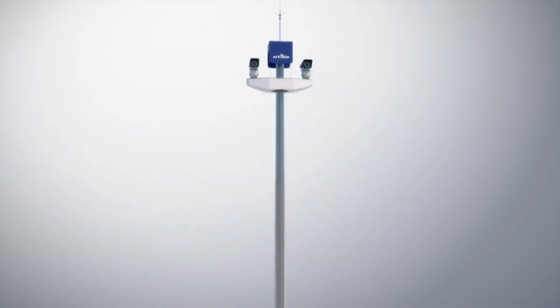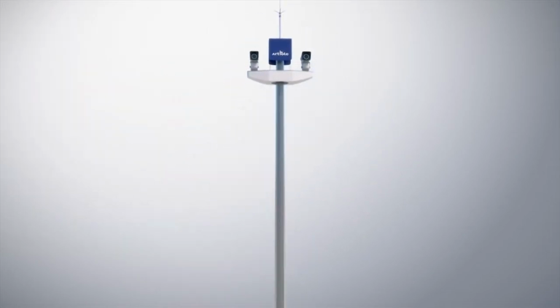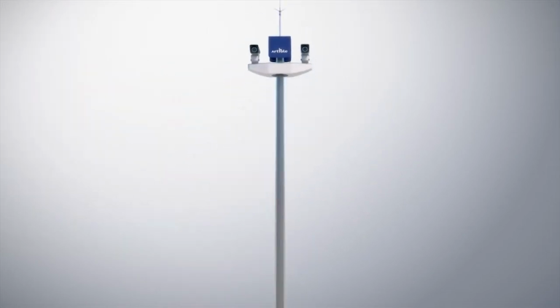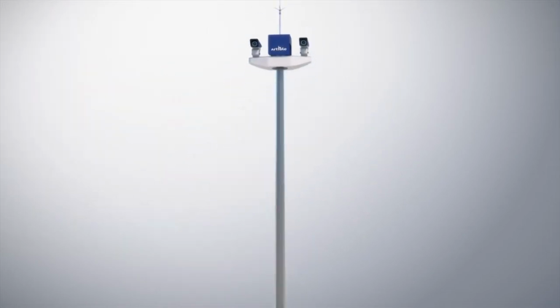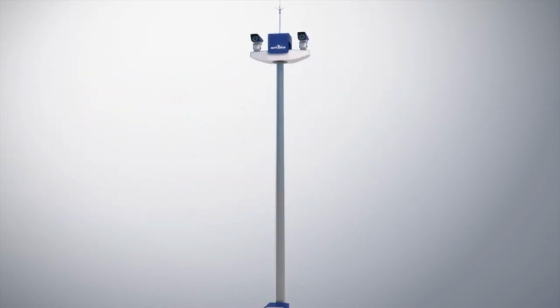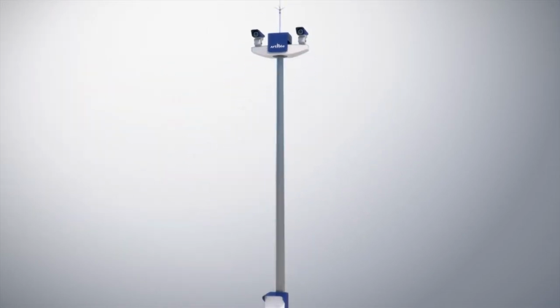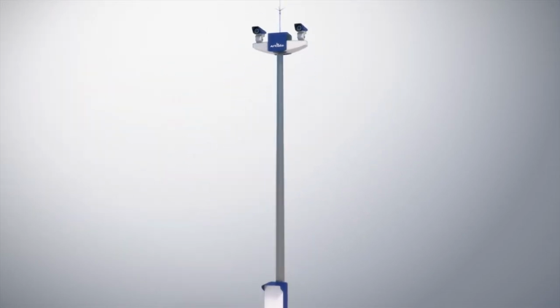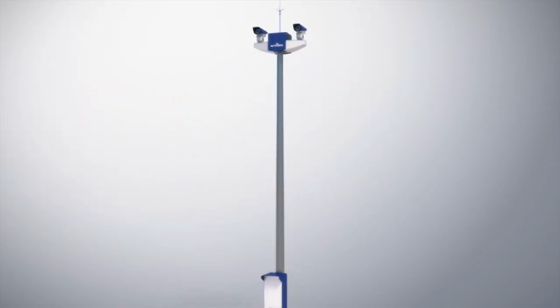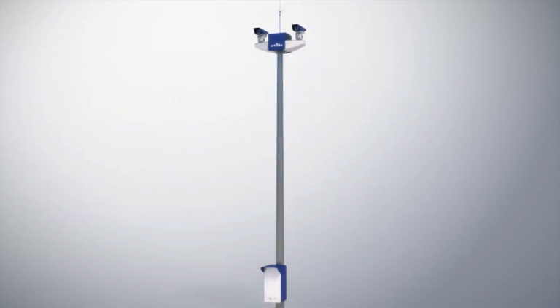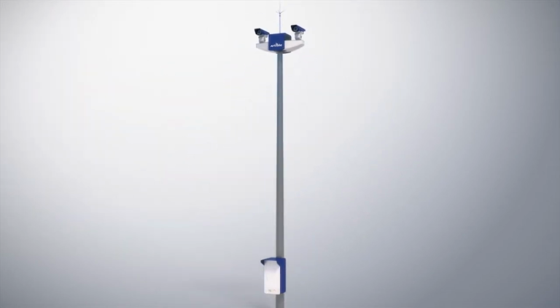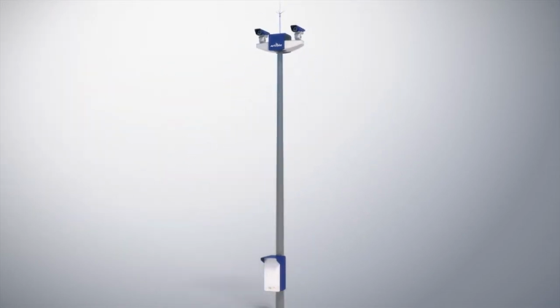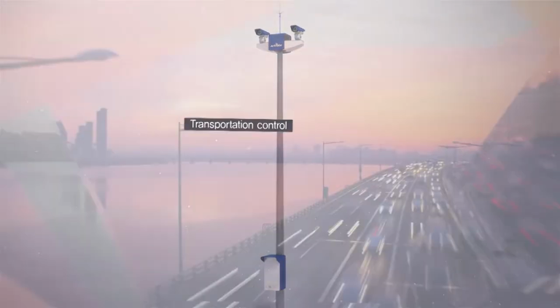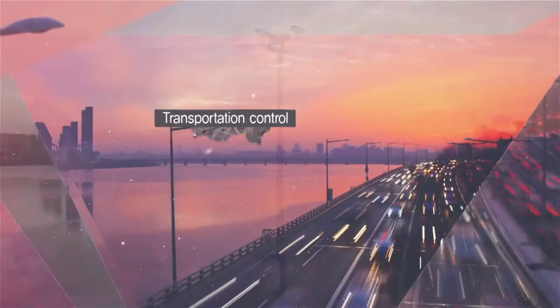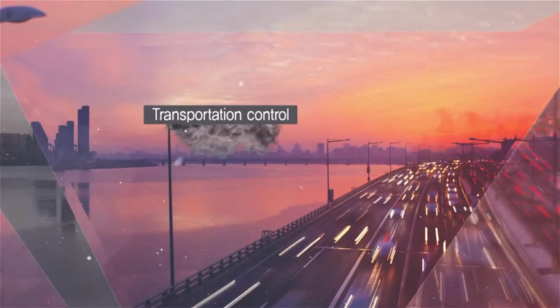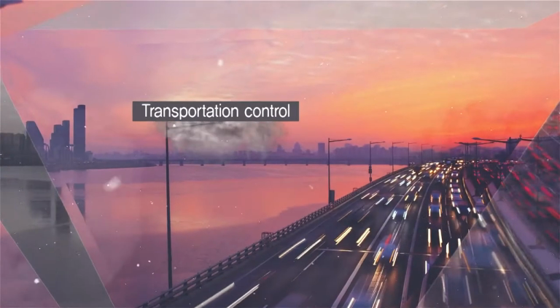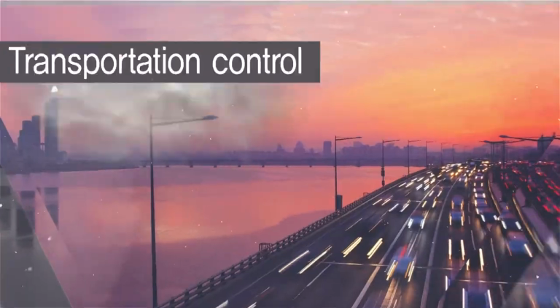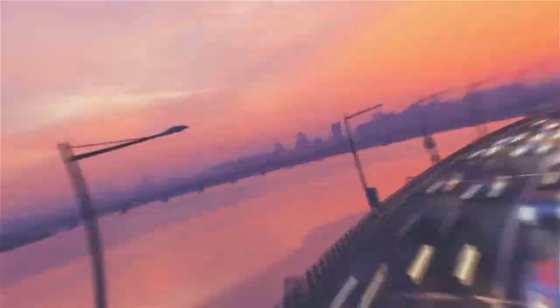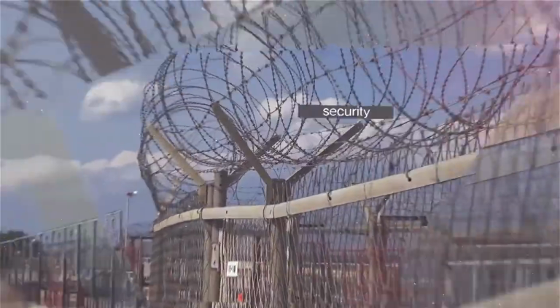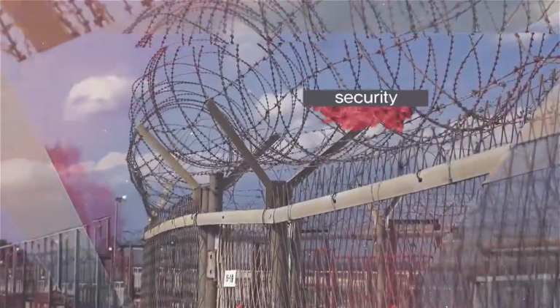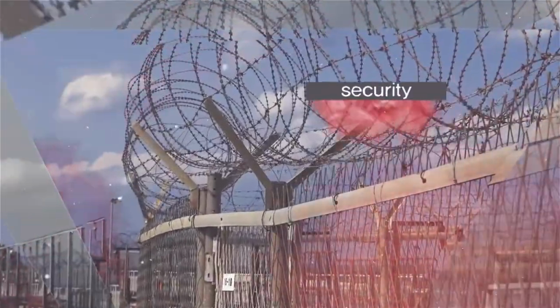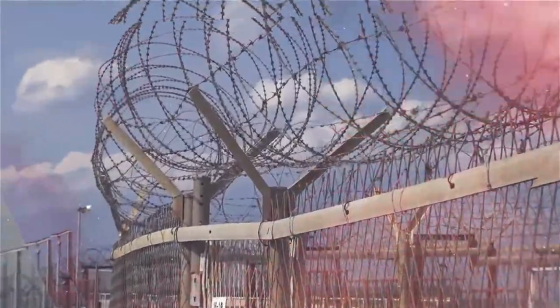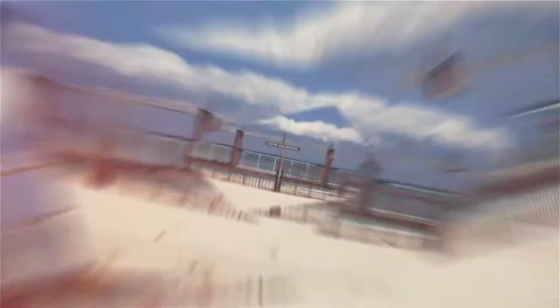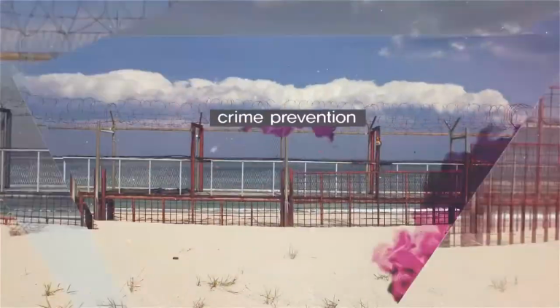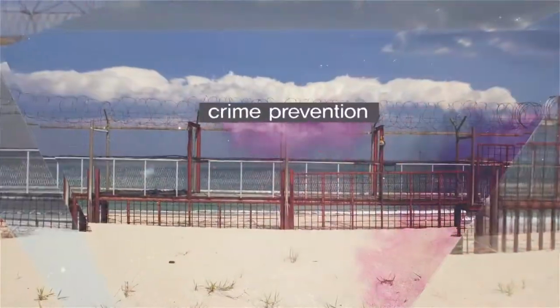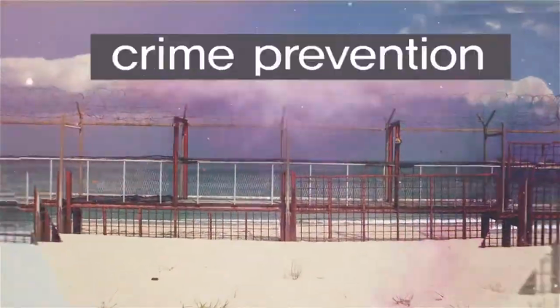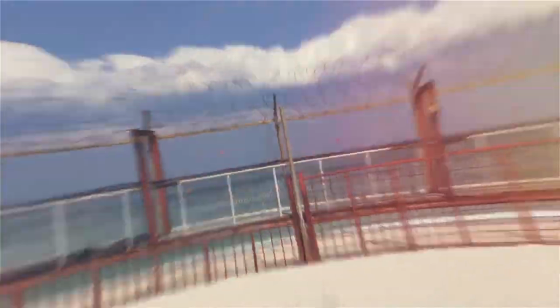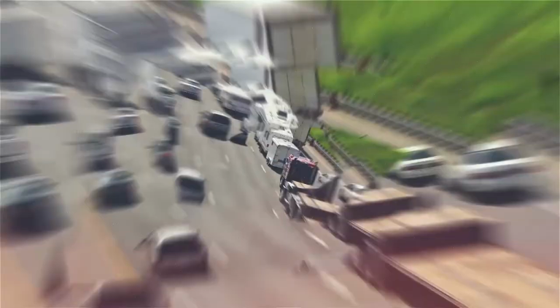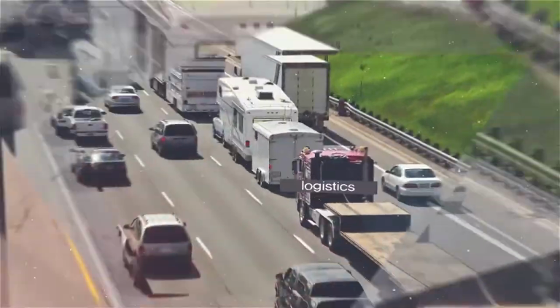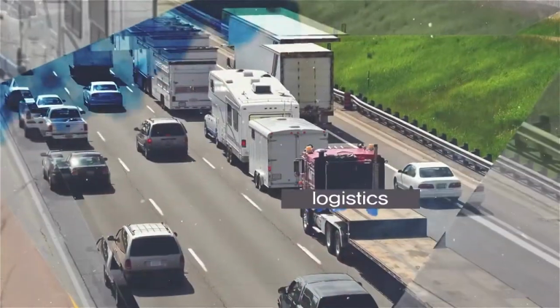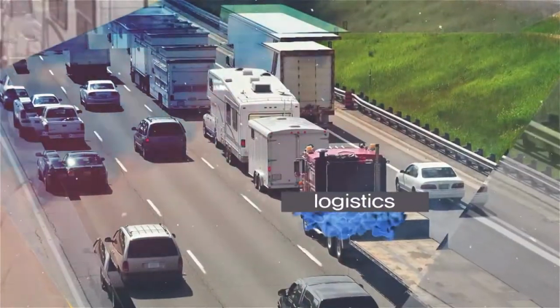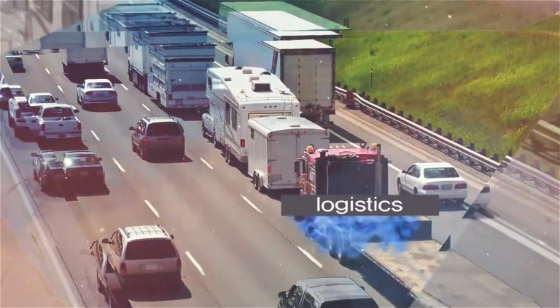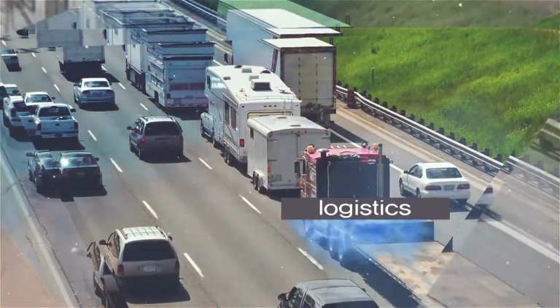eSoon's product ArtPole is designed for traffic control, security, crime prevention, logistics, etc.